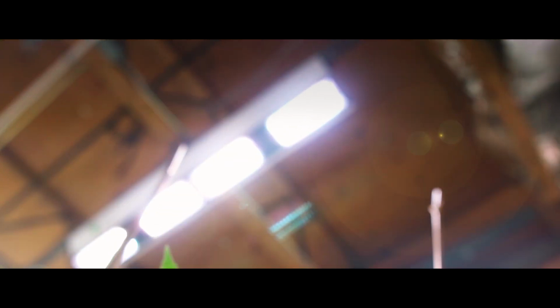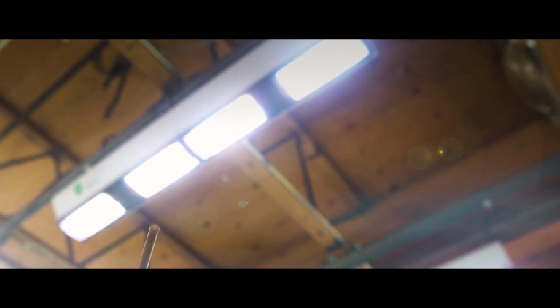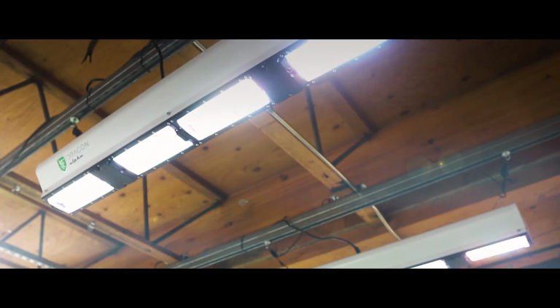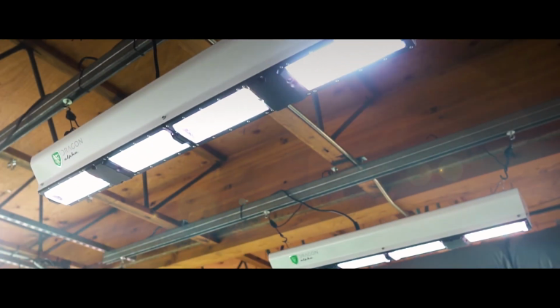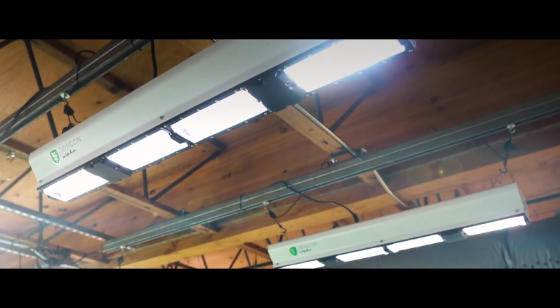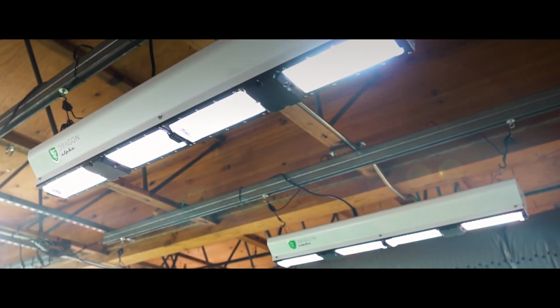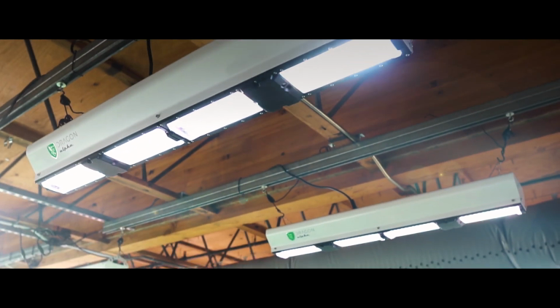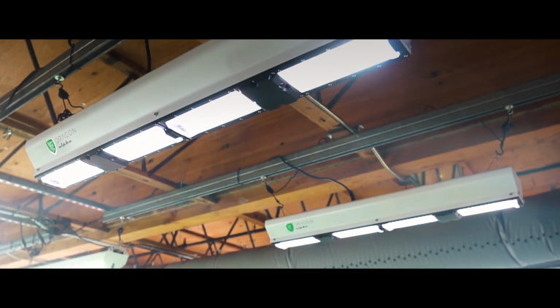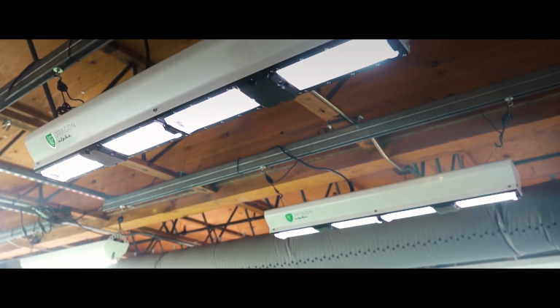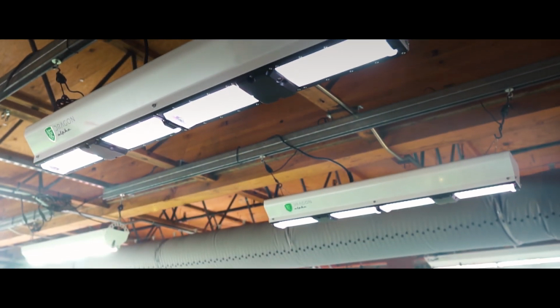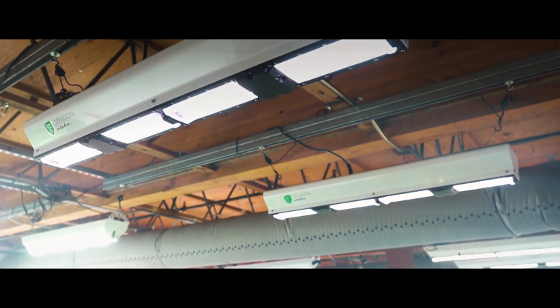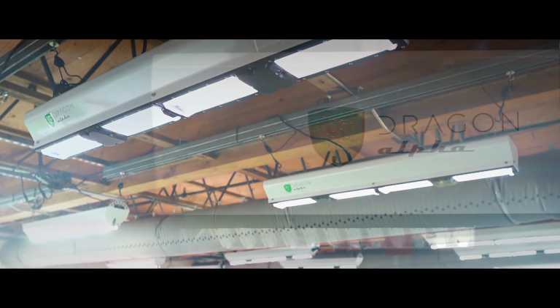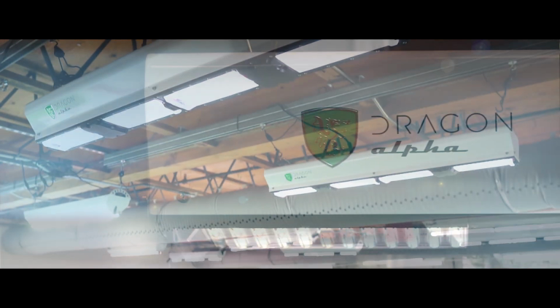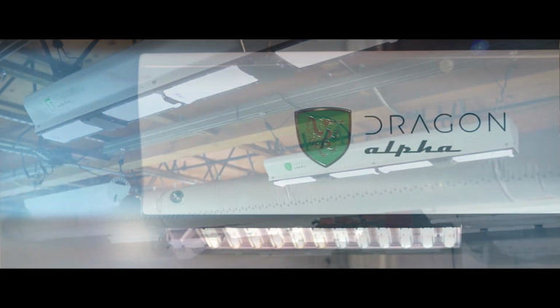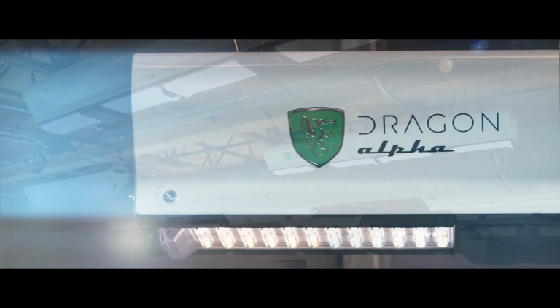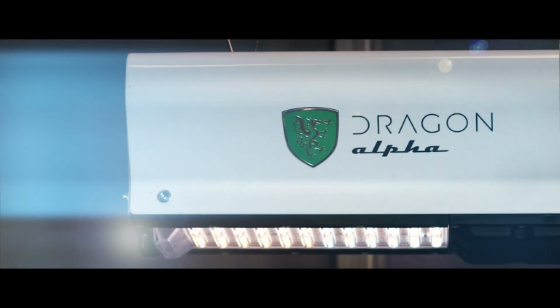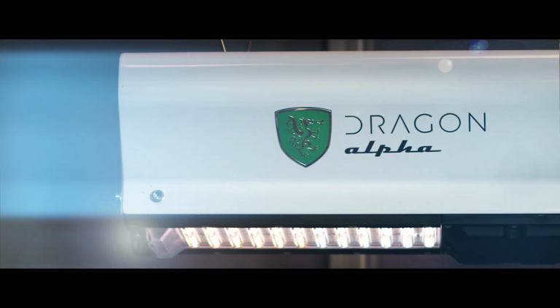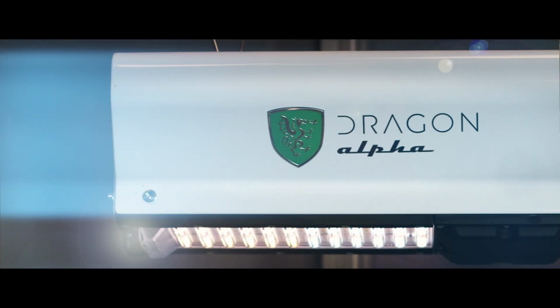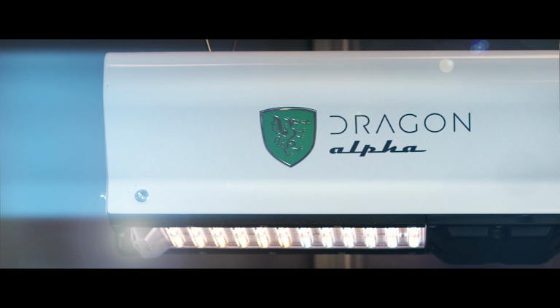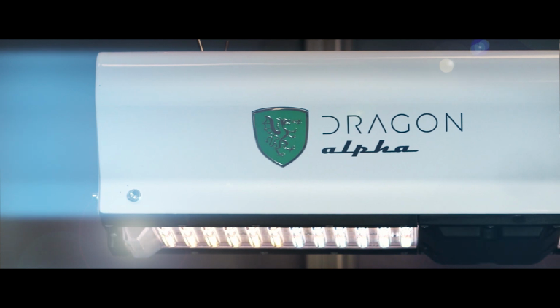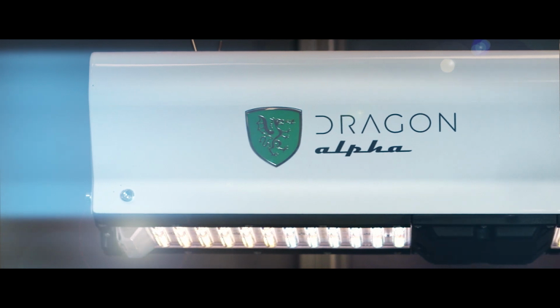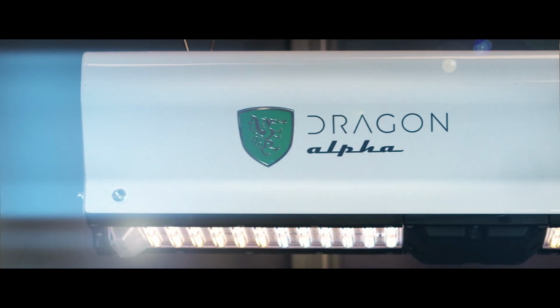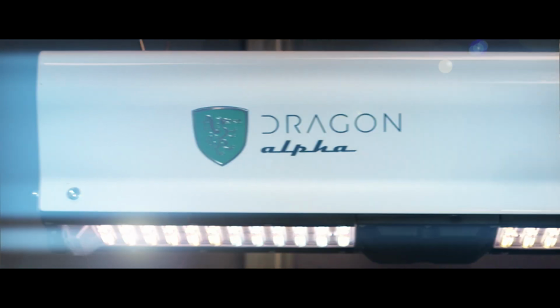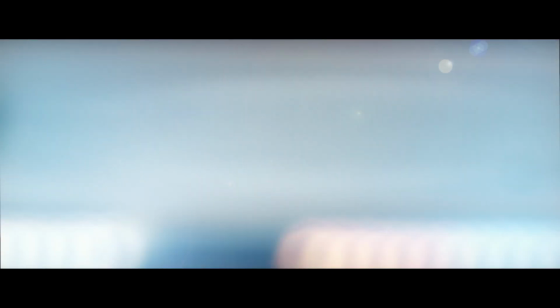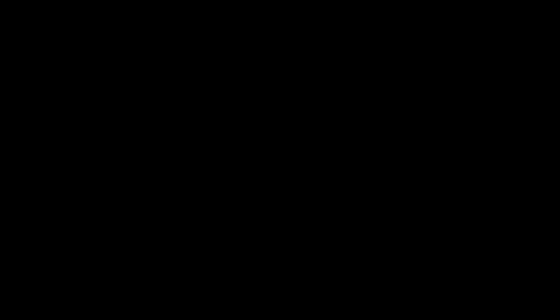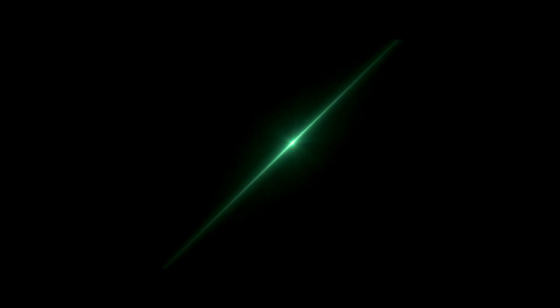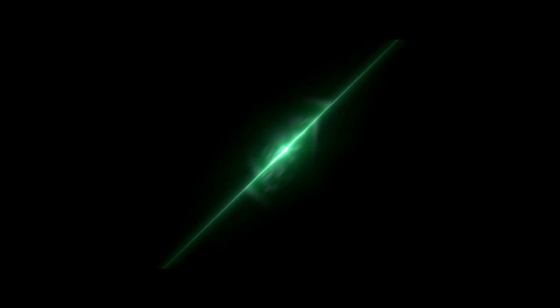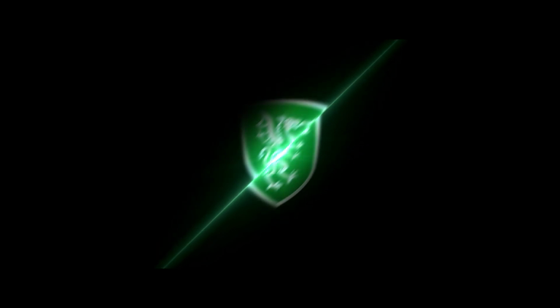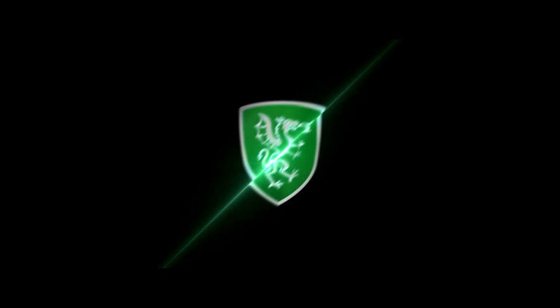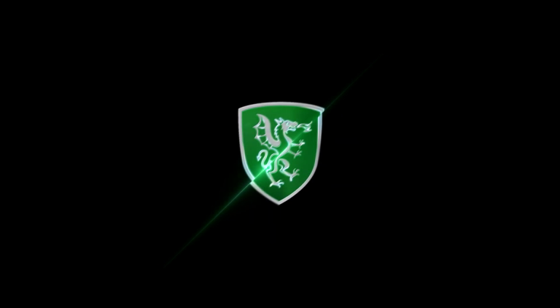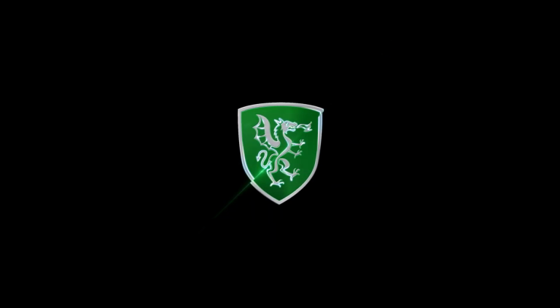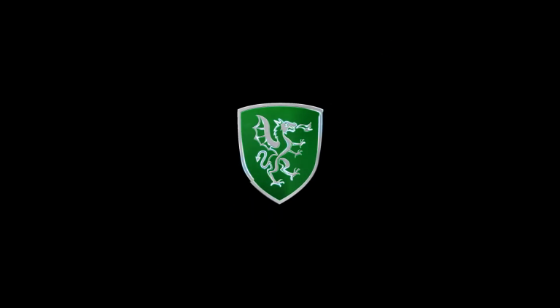The Dragon Alpha. It's not the first, but it marks the beginning. This is ground zero for LEDs.